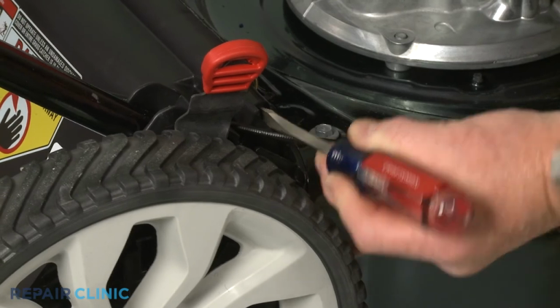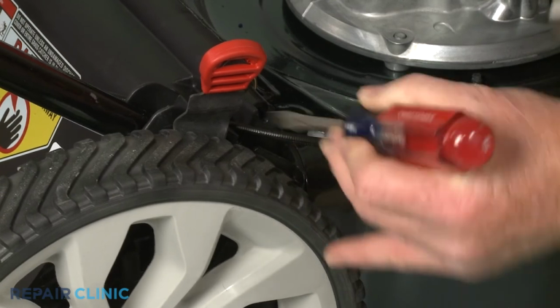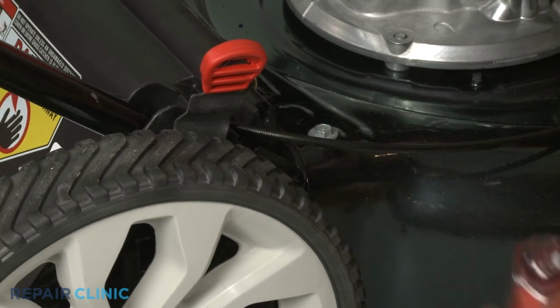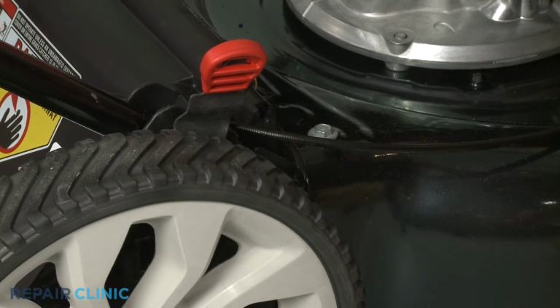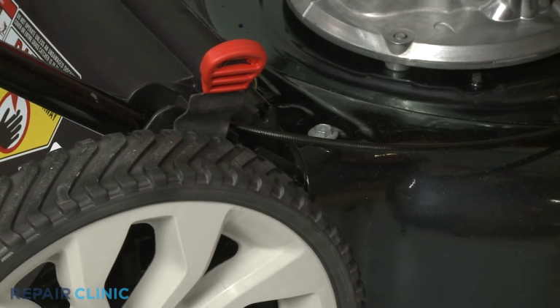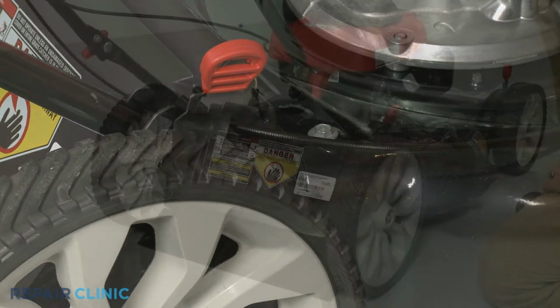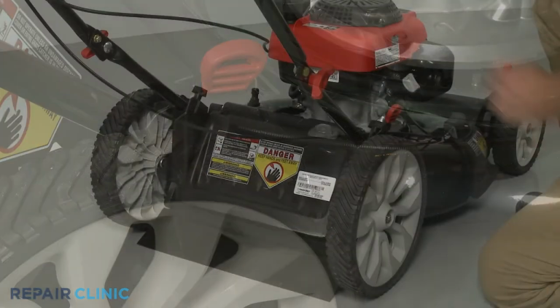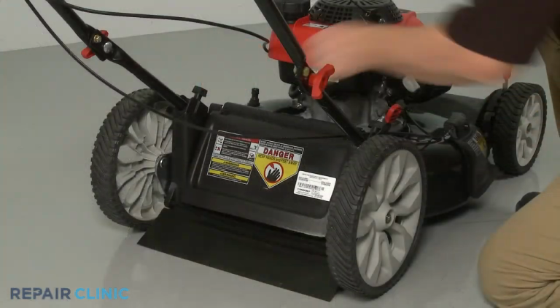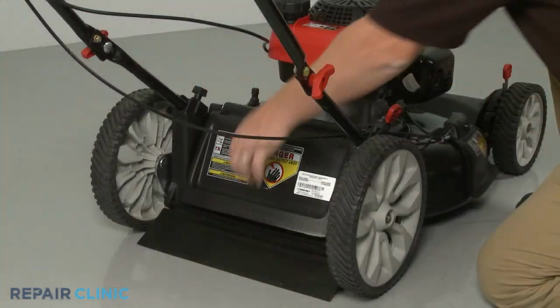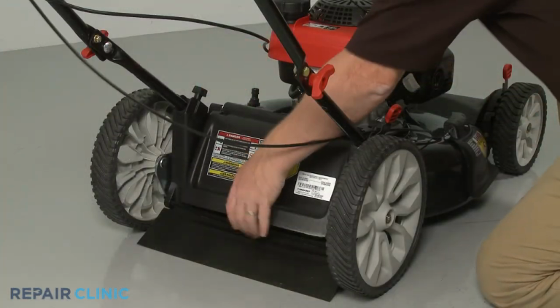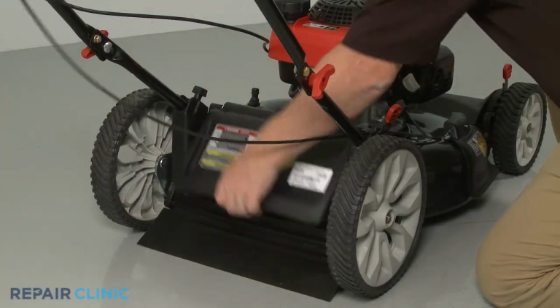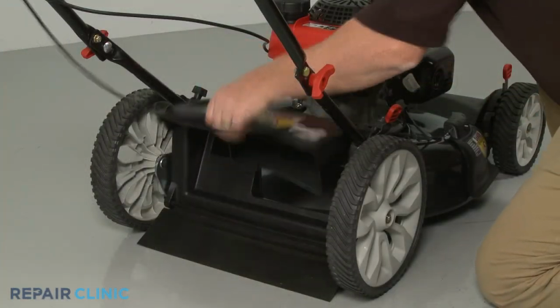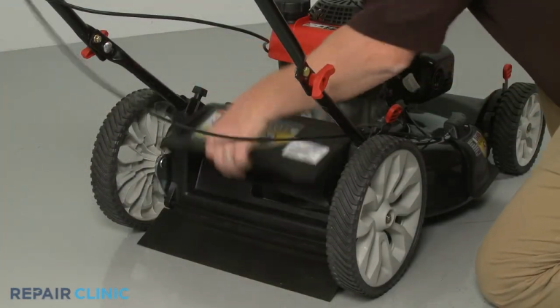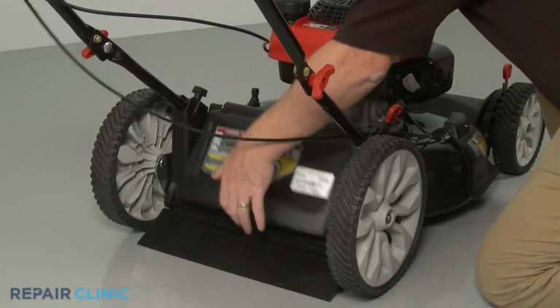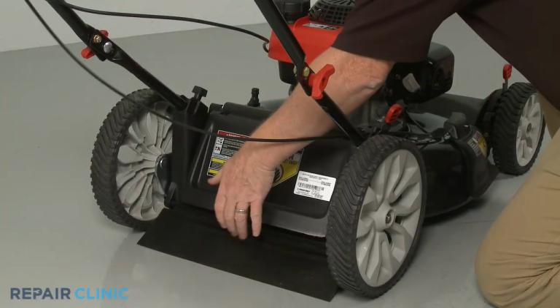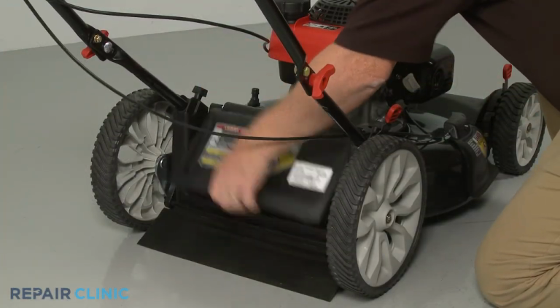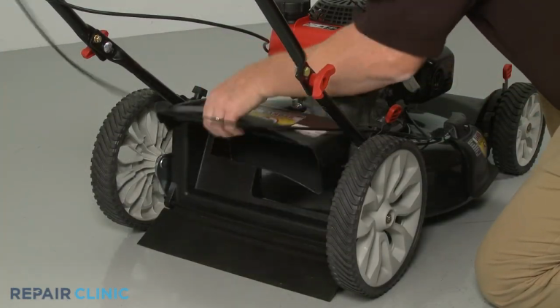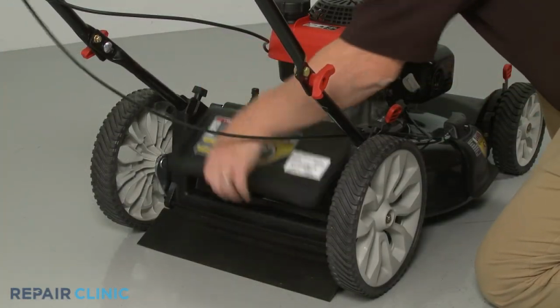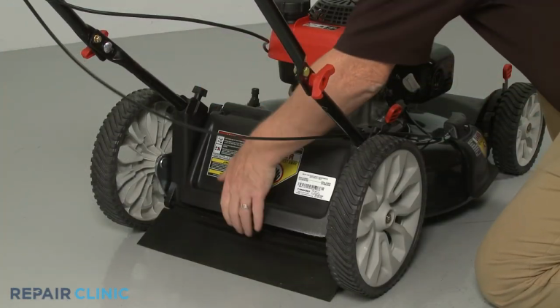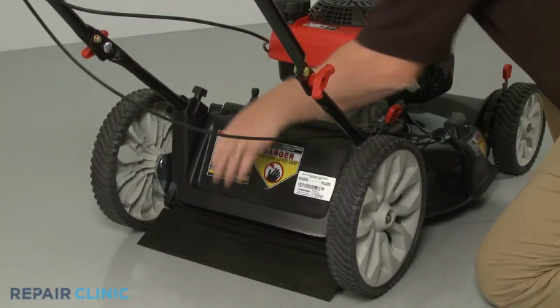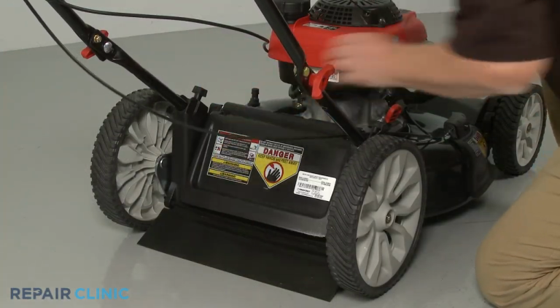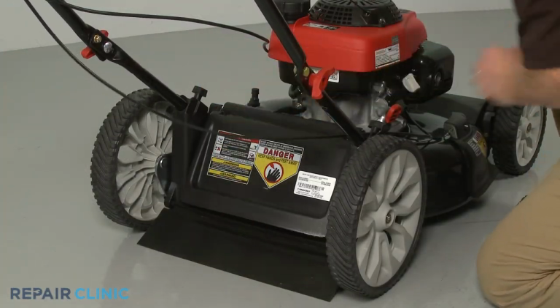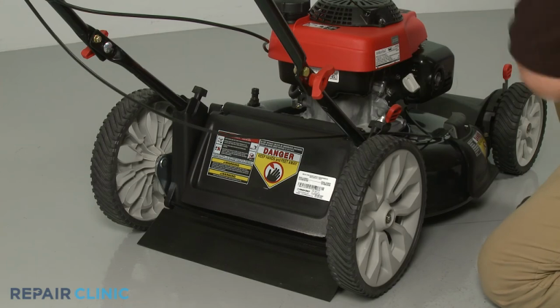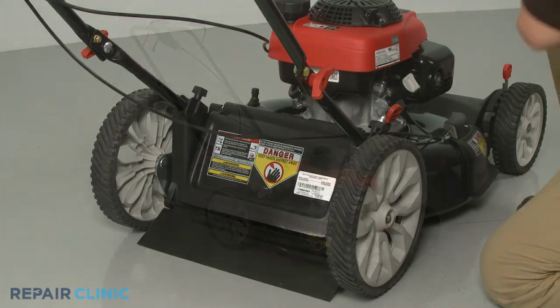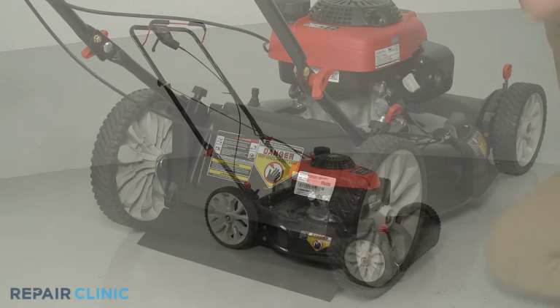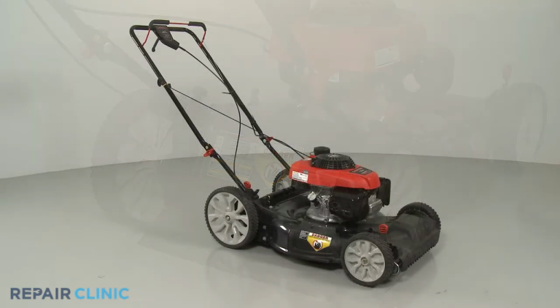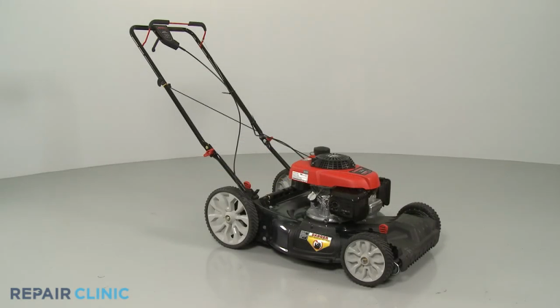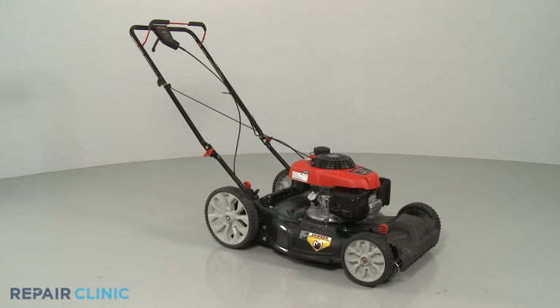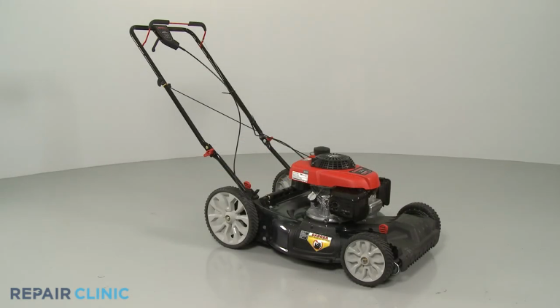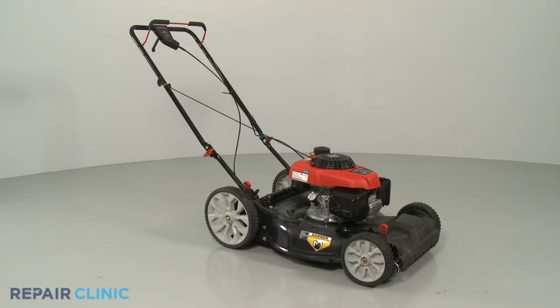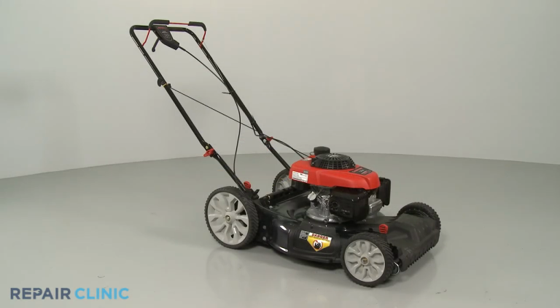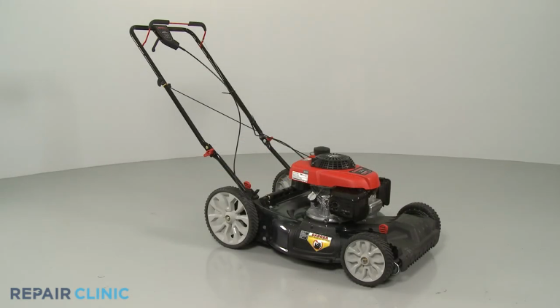With the rod in place, confirm the rear door rotates freely and your lawn mower should be ready for use.